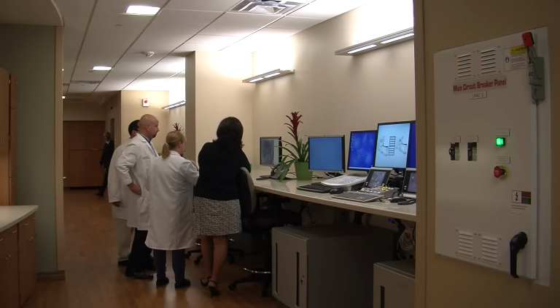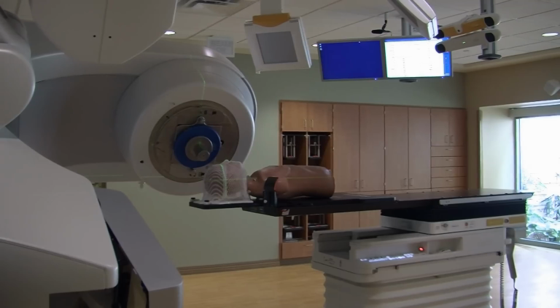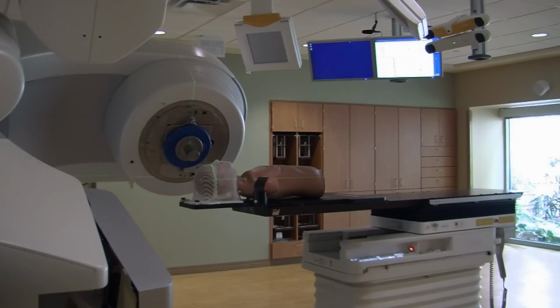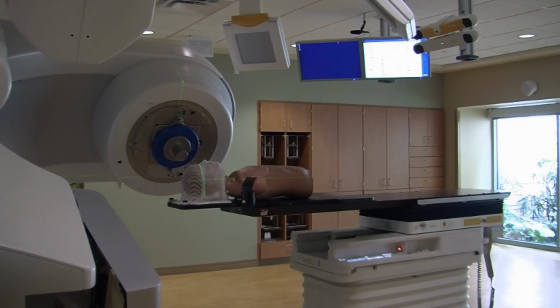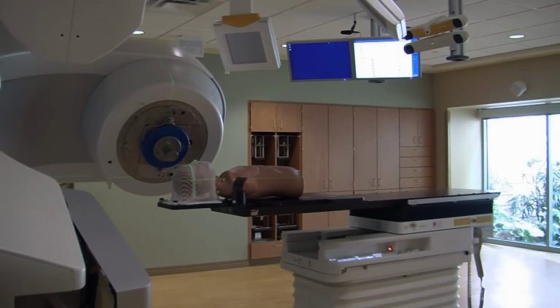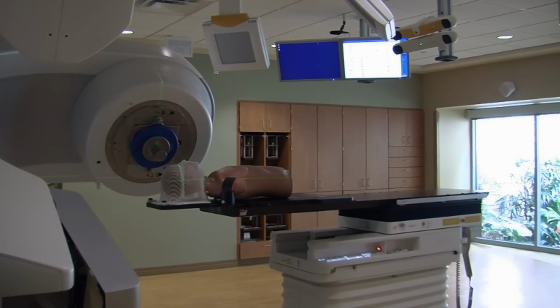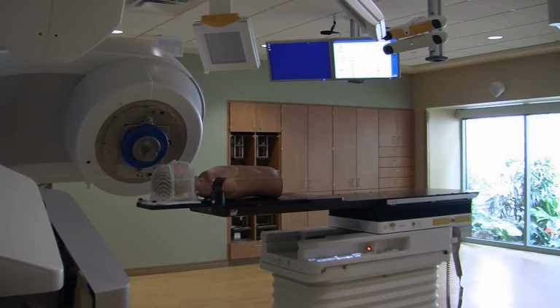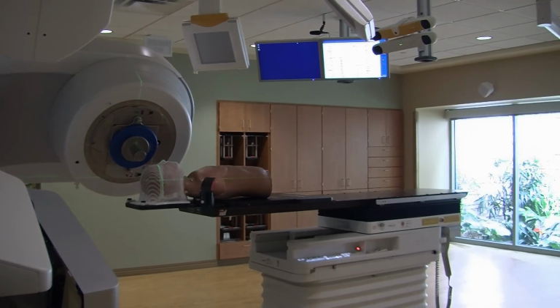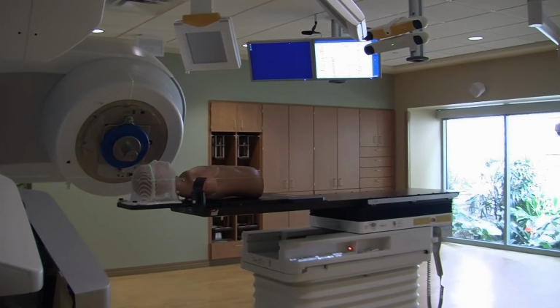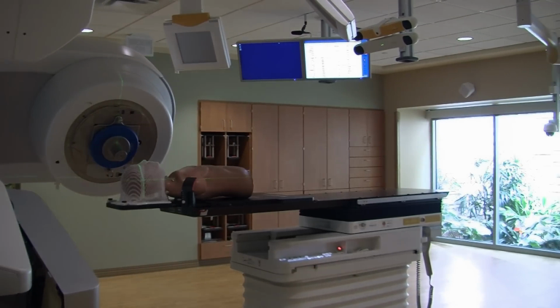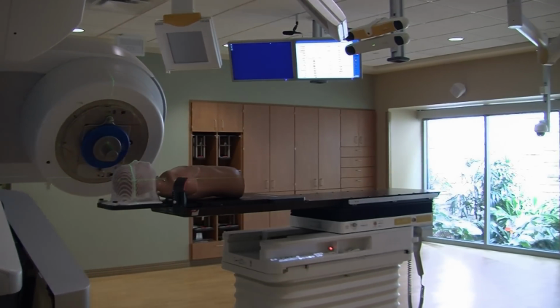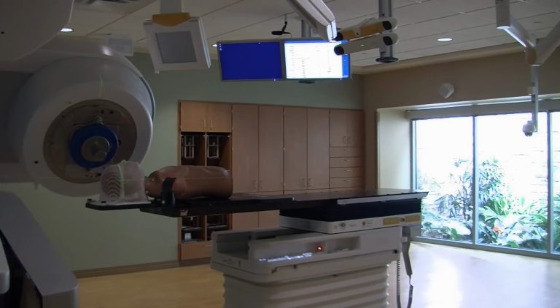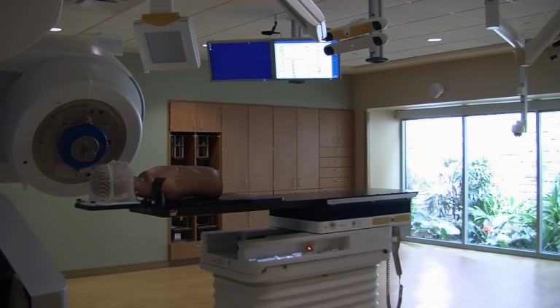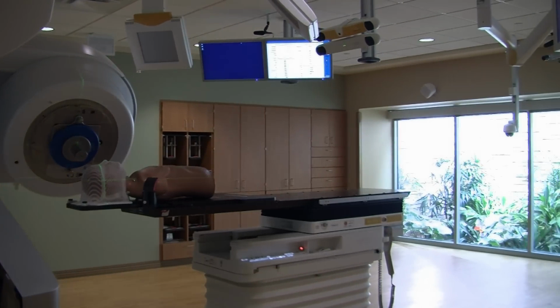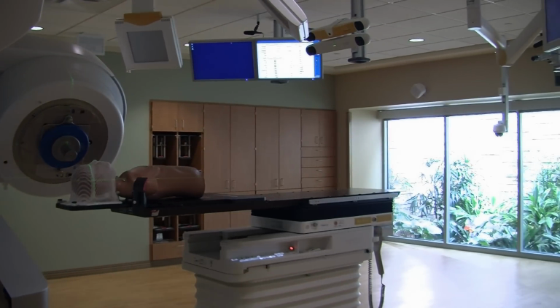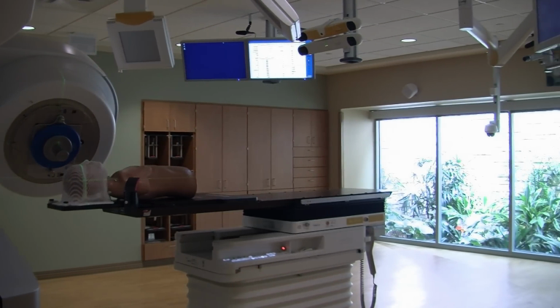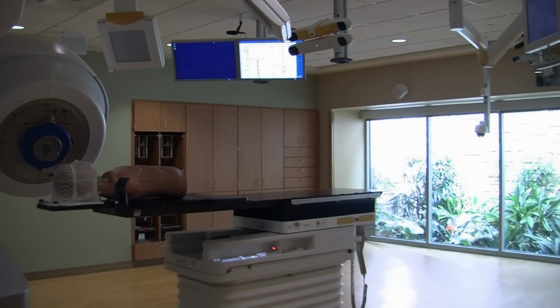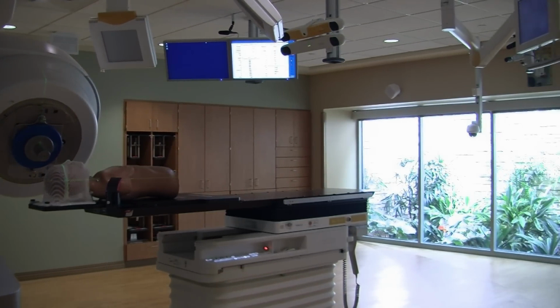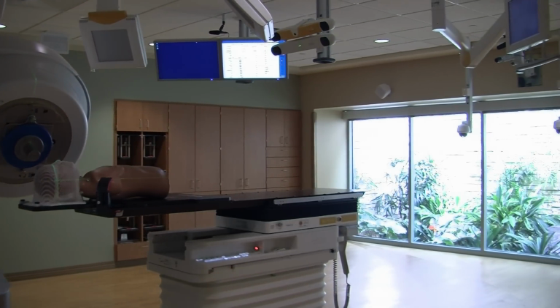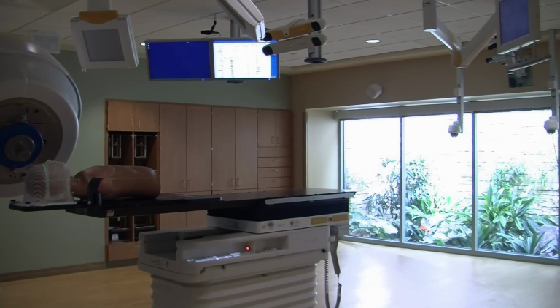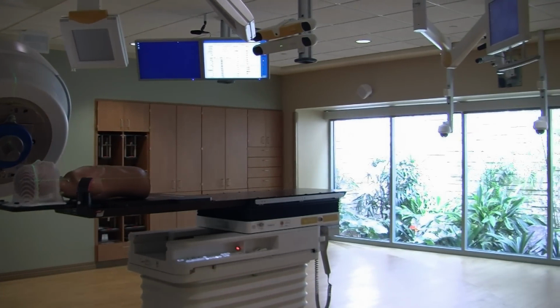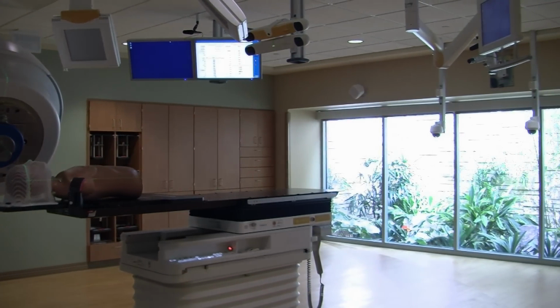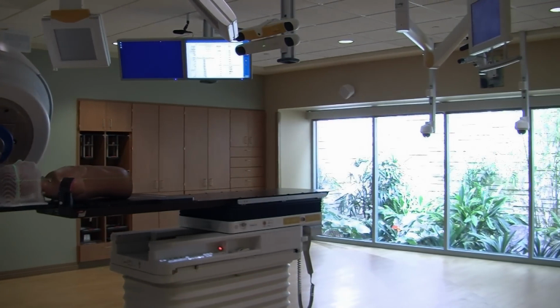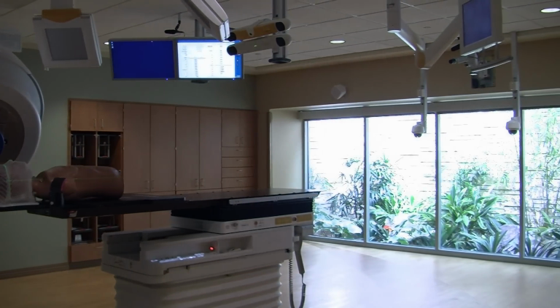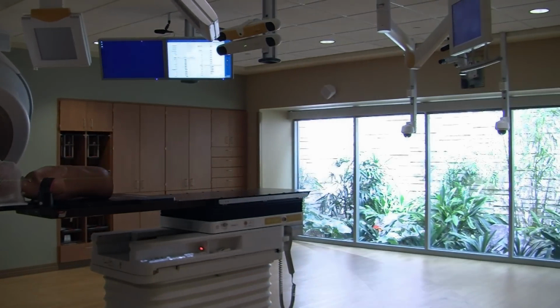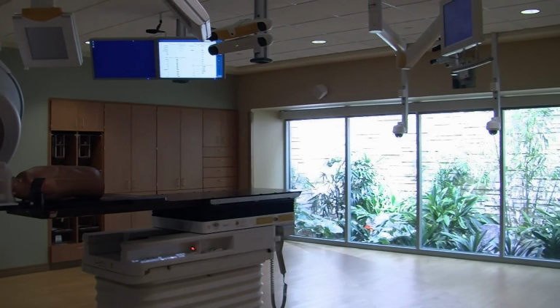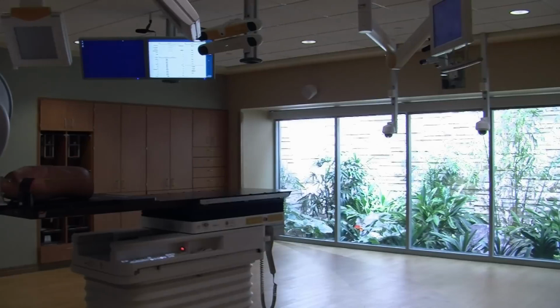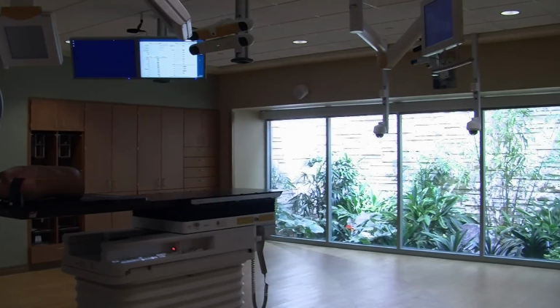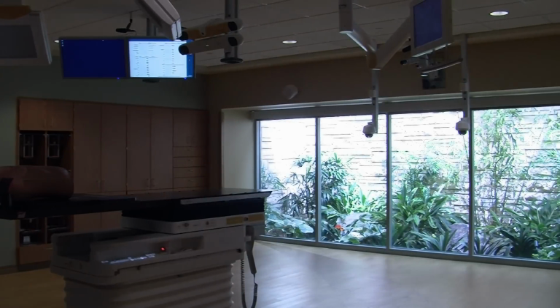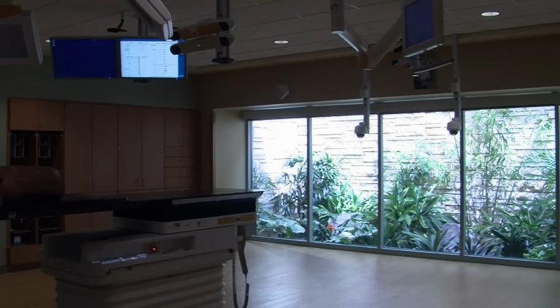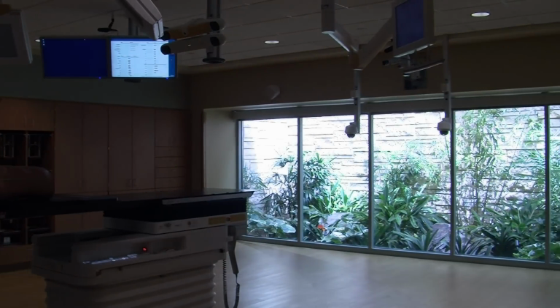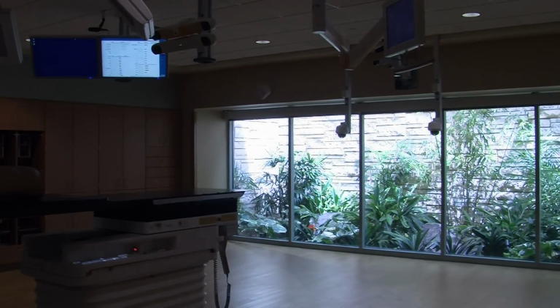Still, even in the radiation treatment rooms, there are floor-to-ceiling windows with garden views.